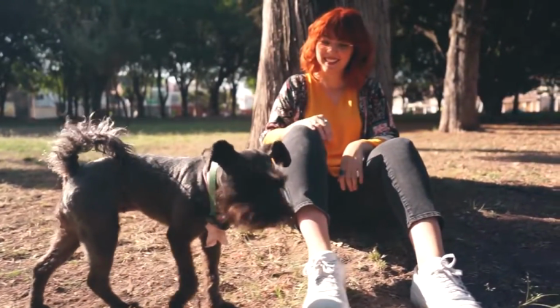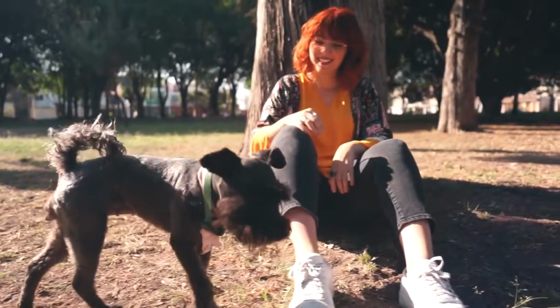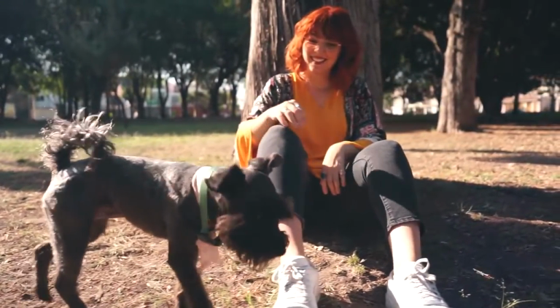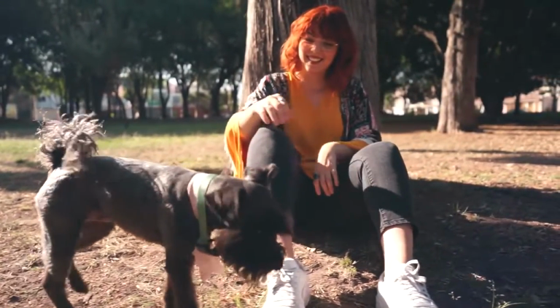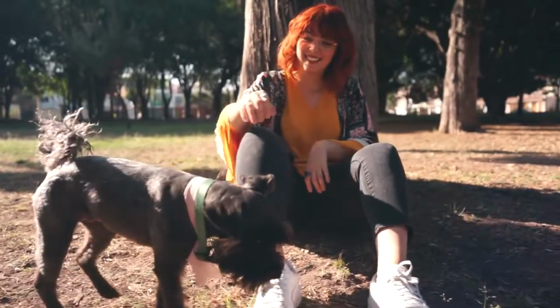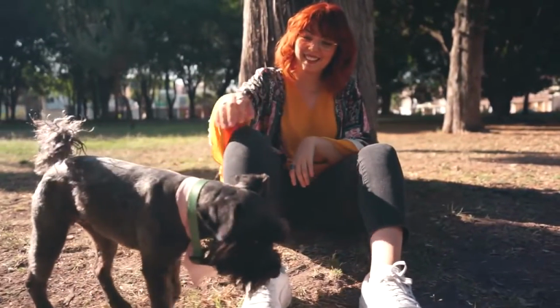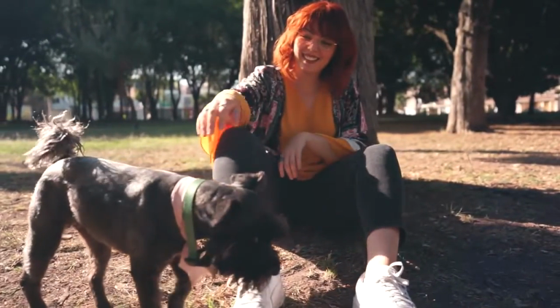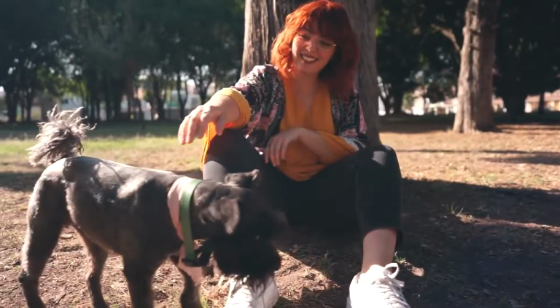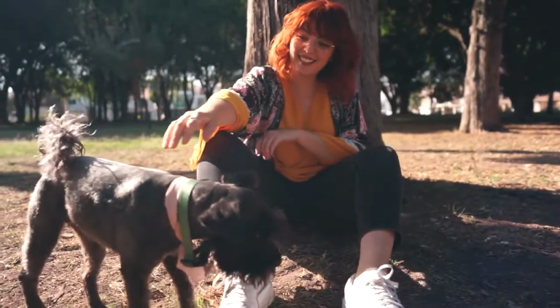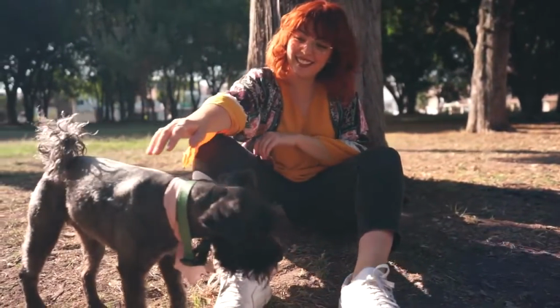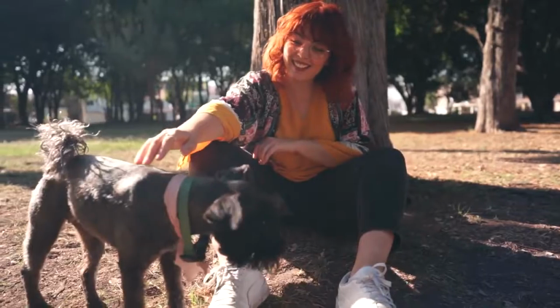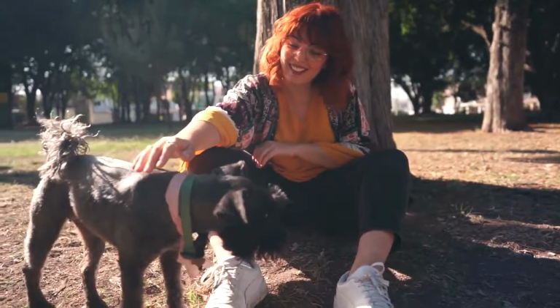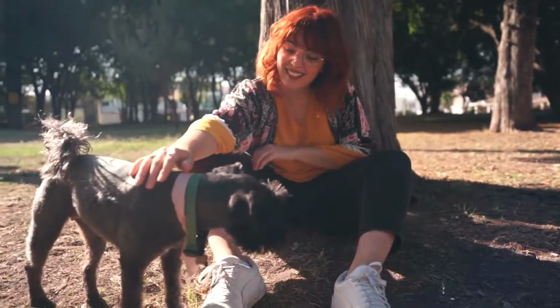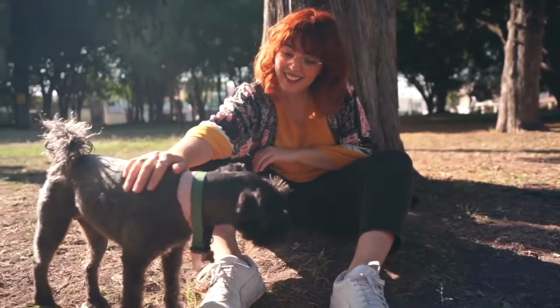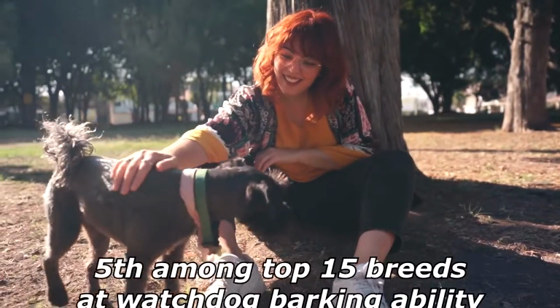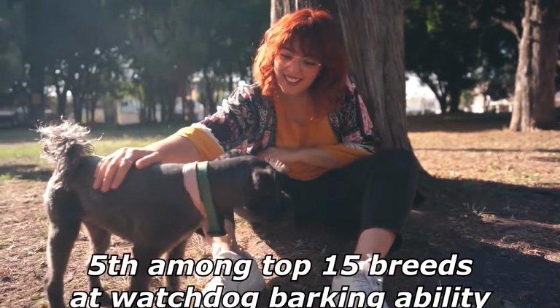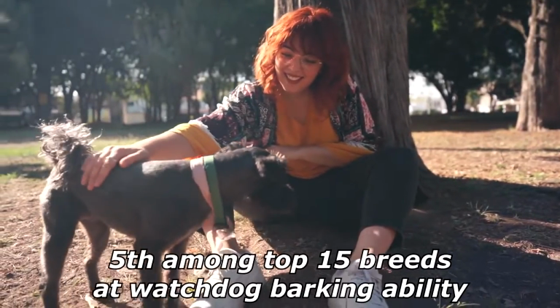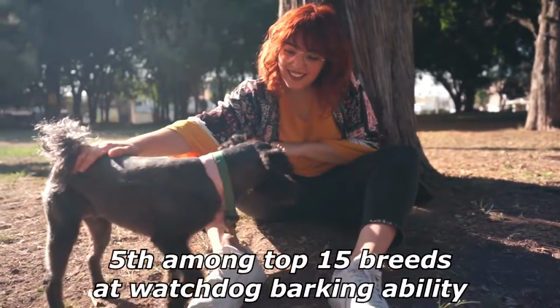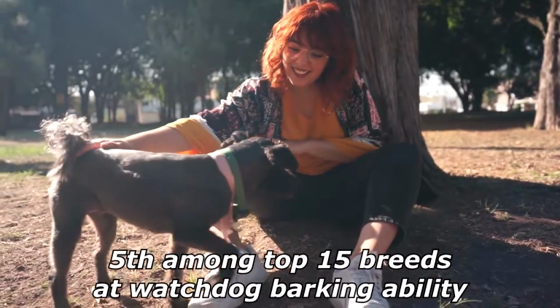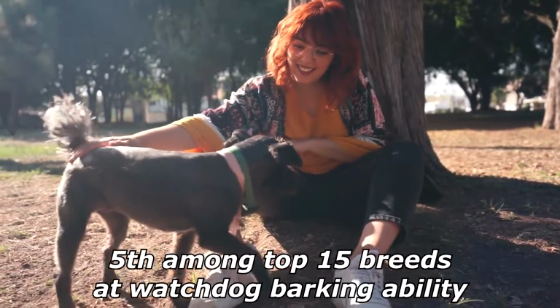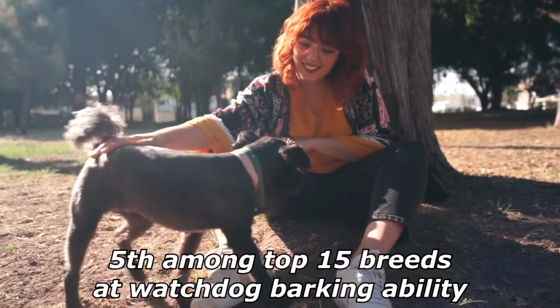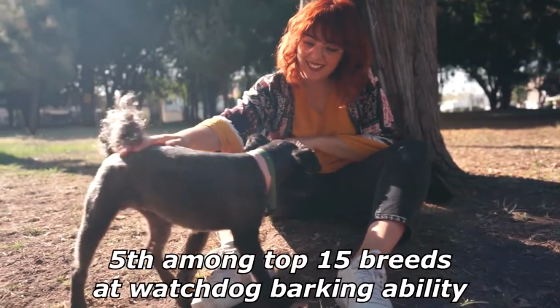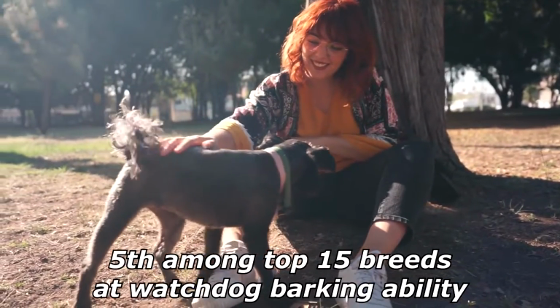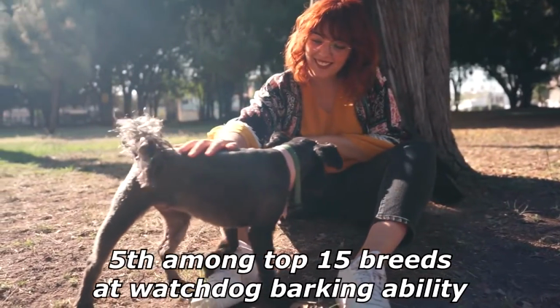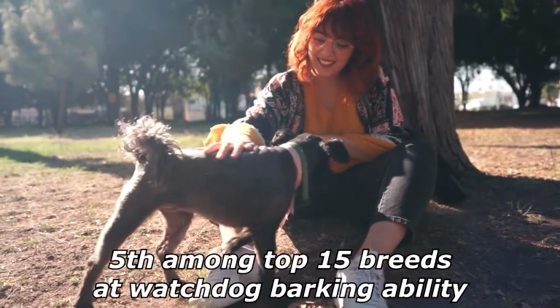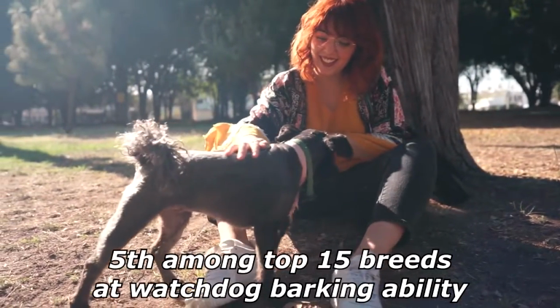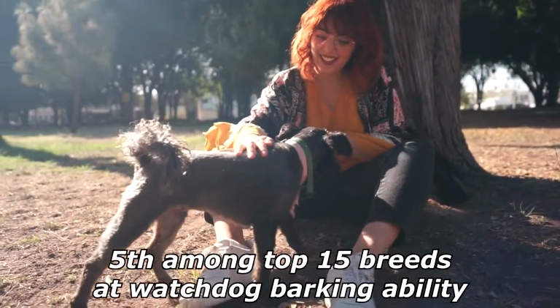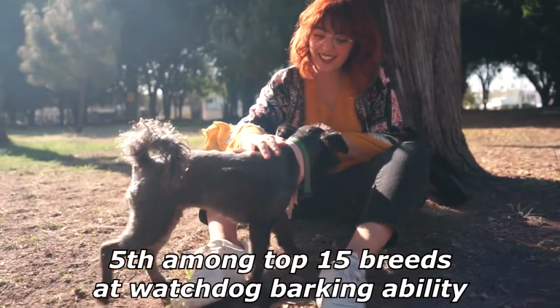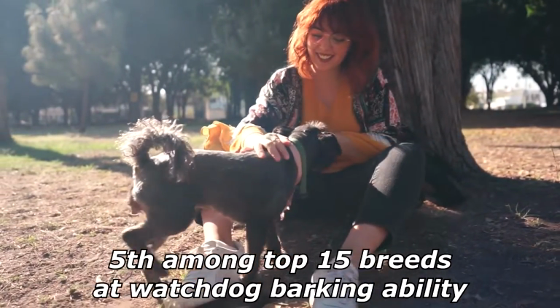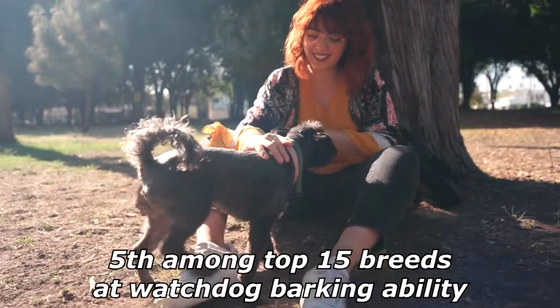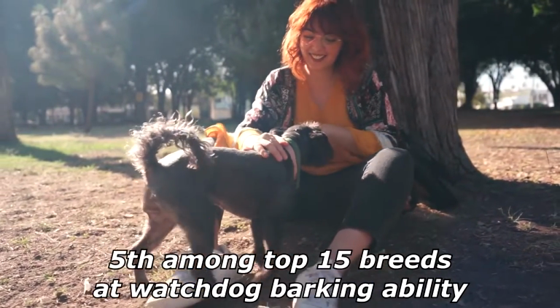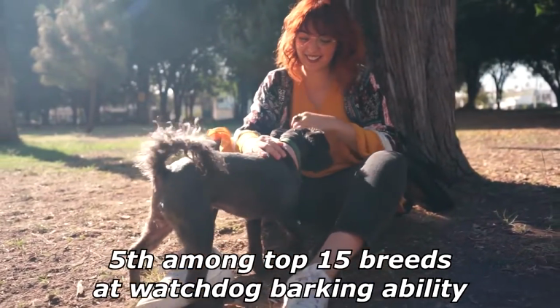Additionally, experts rank the Miniature as fifth among top 15 breeds at watchdog barking ability.